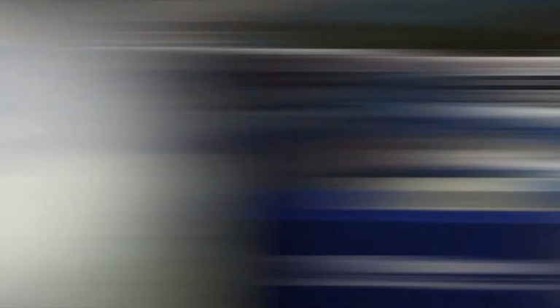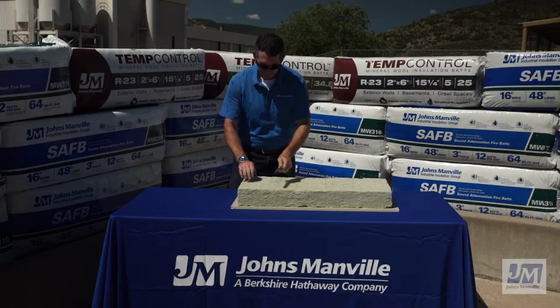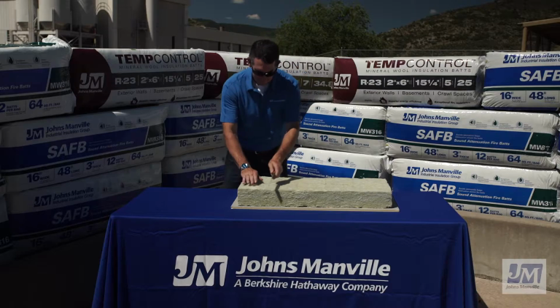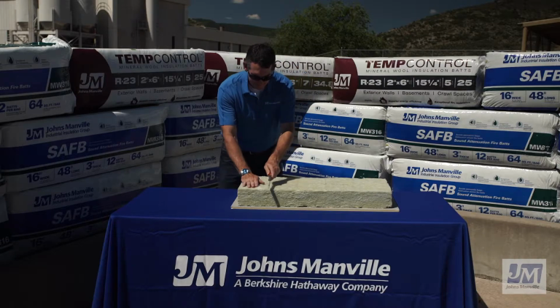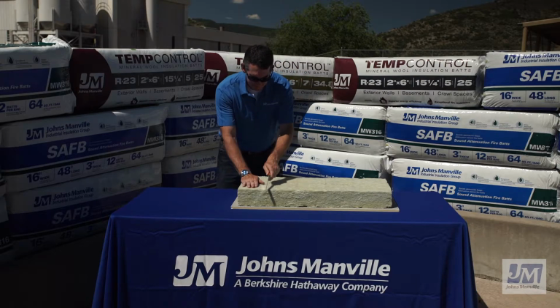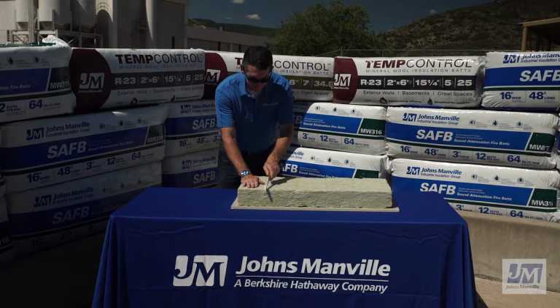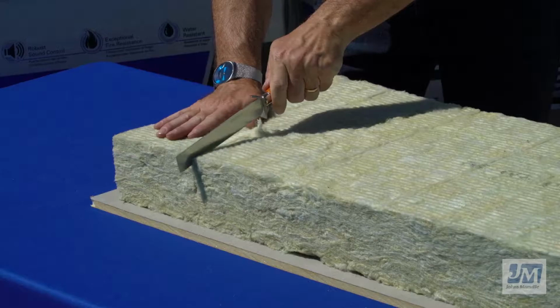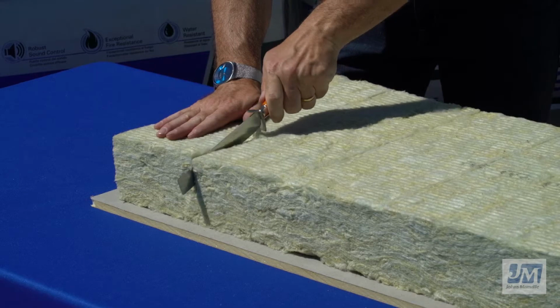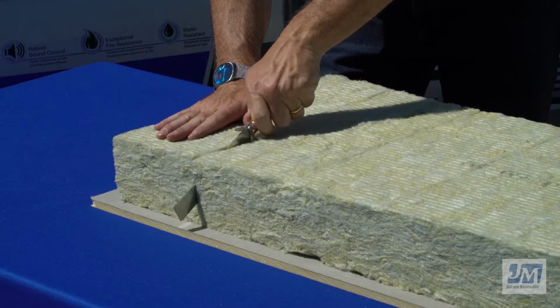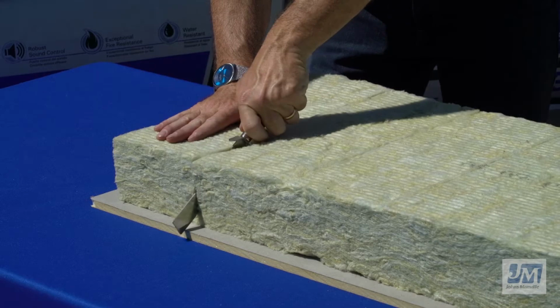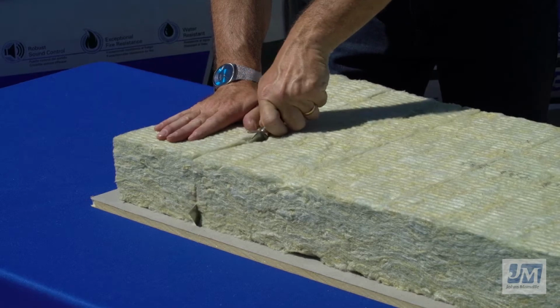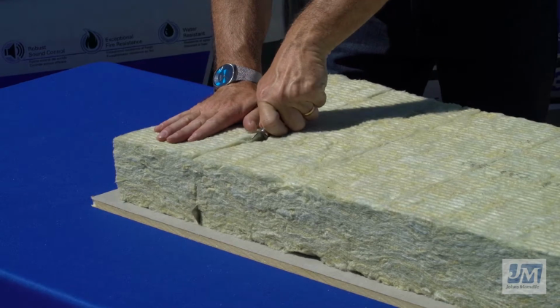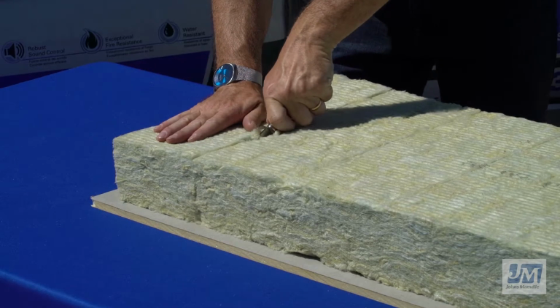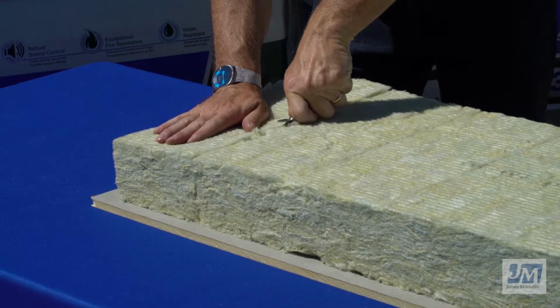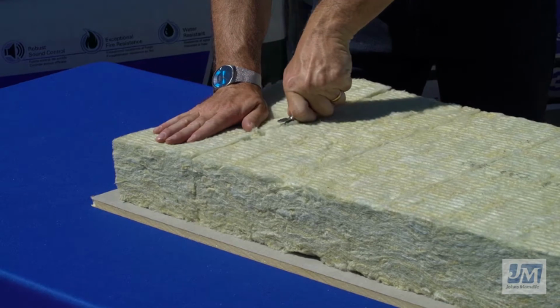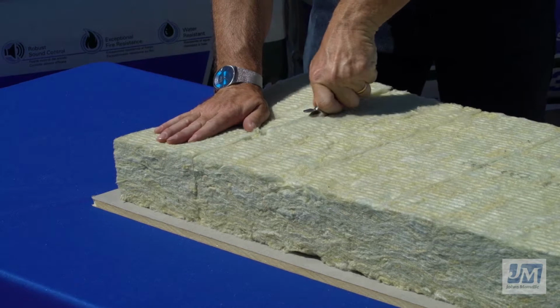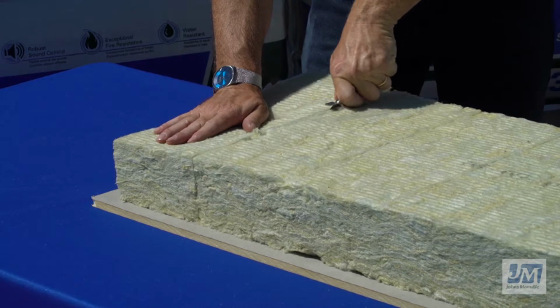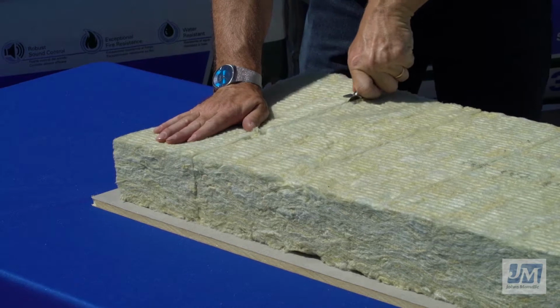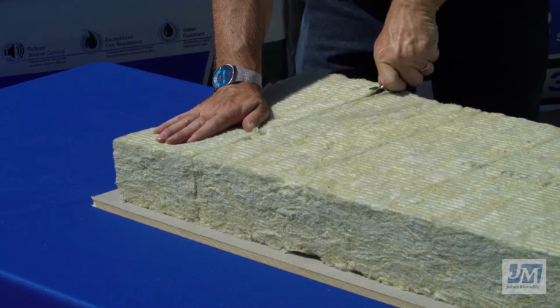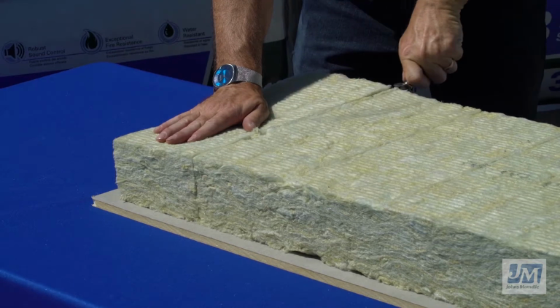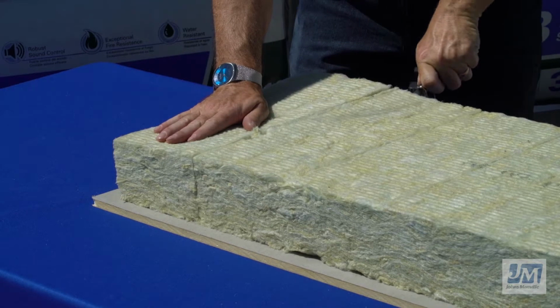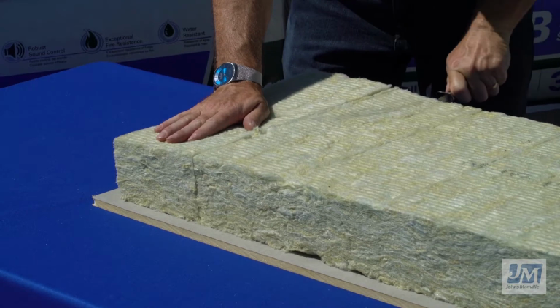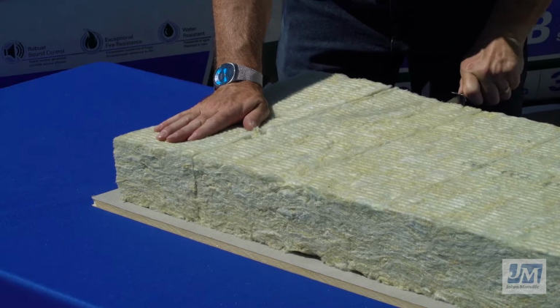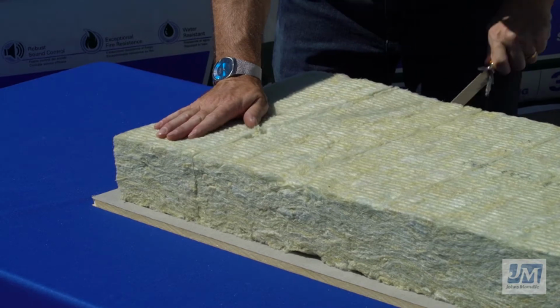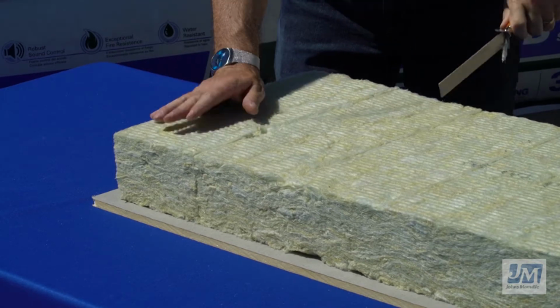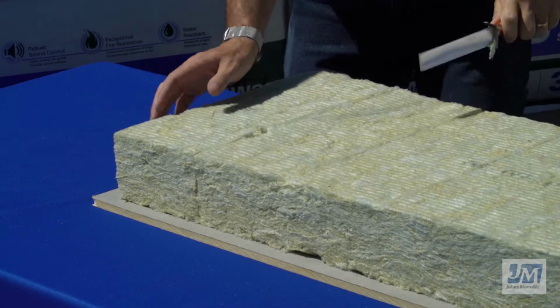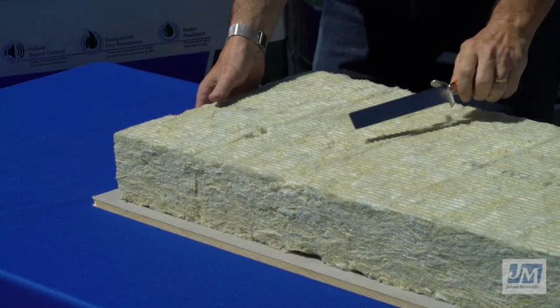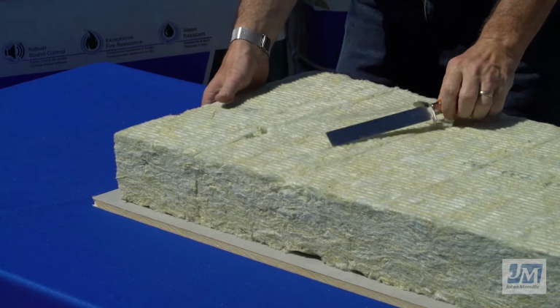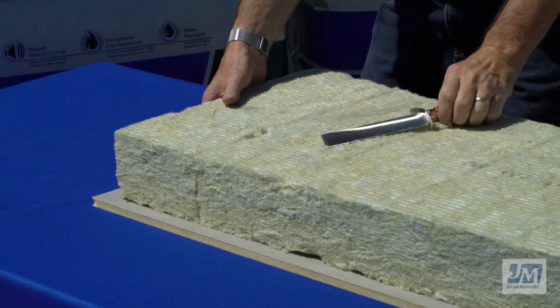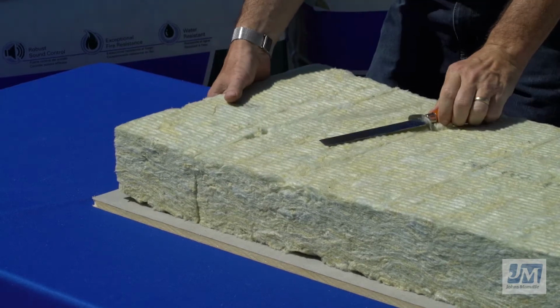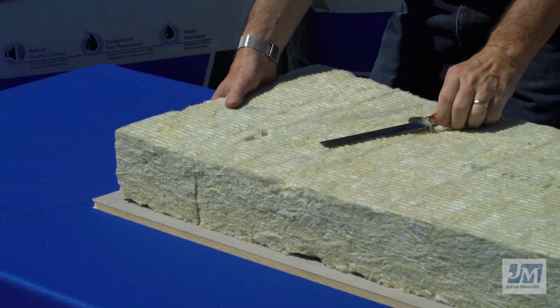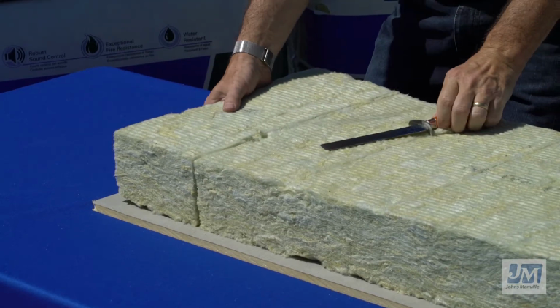Johns Manville Mineral Wool is easy to cut with a standard insulation knife for quick installation.